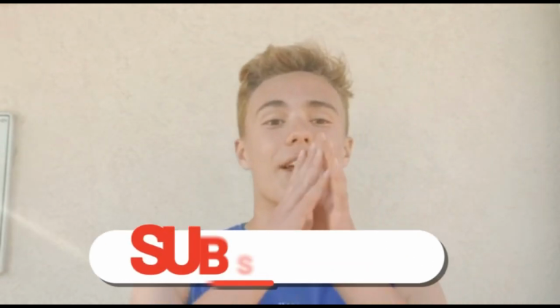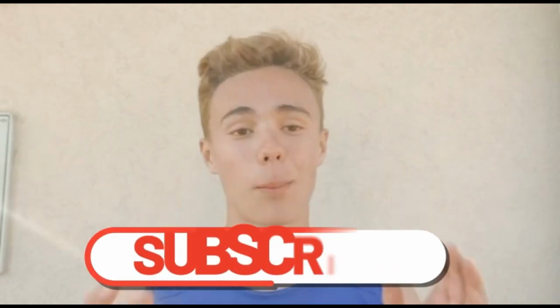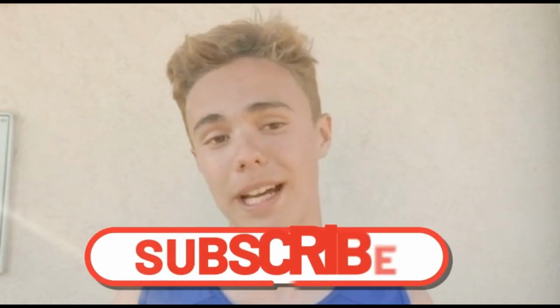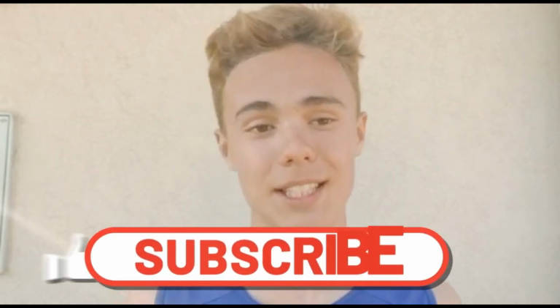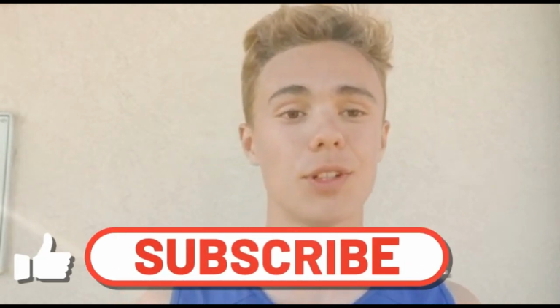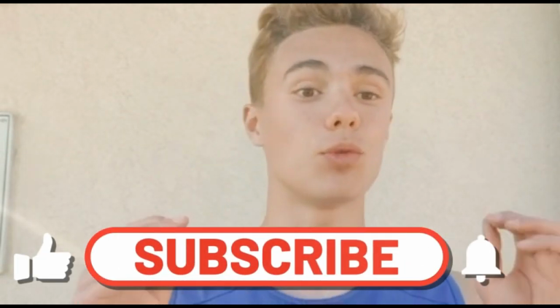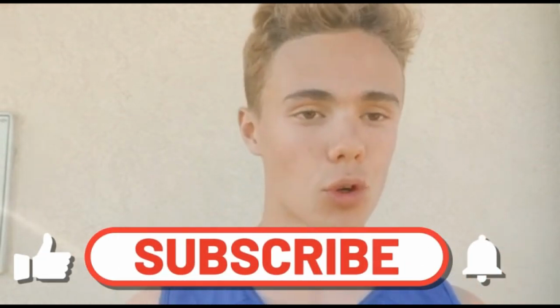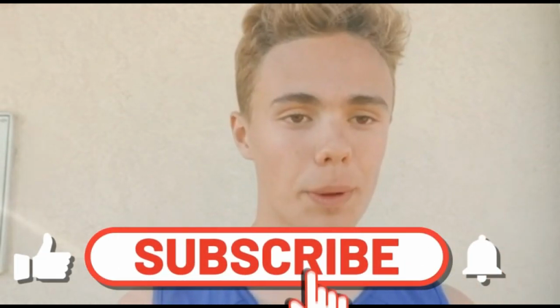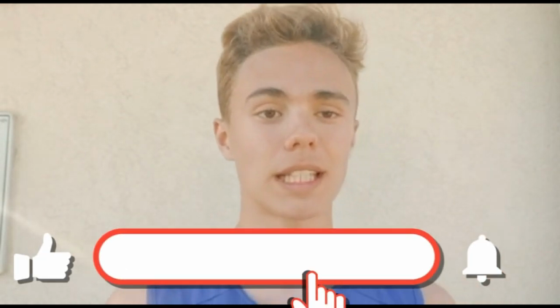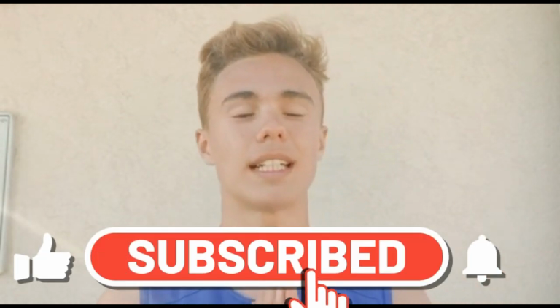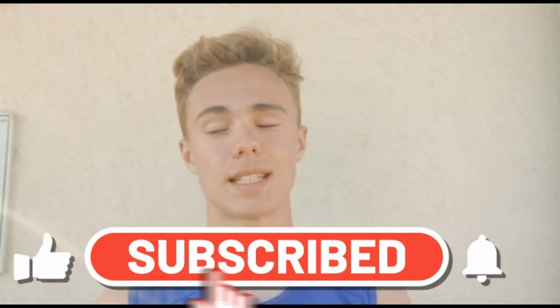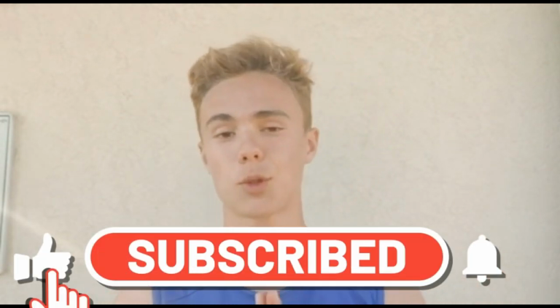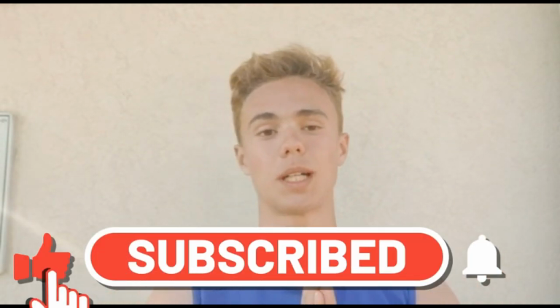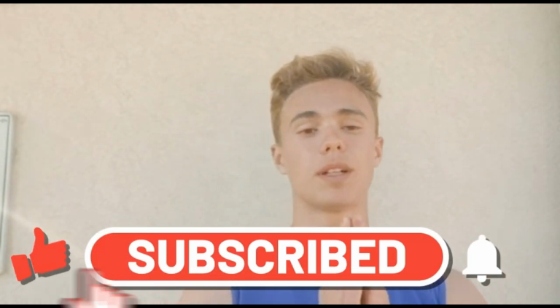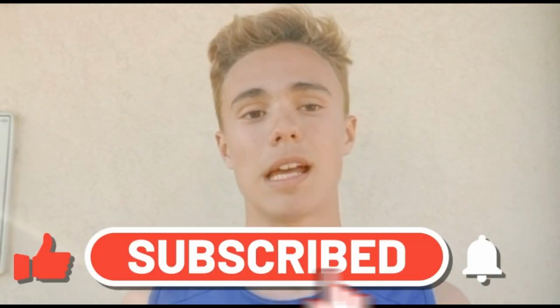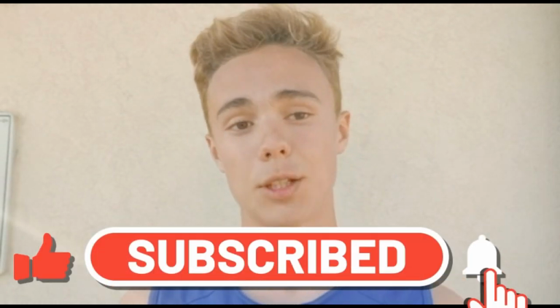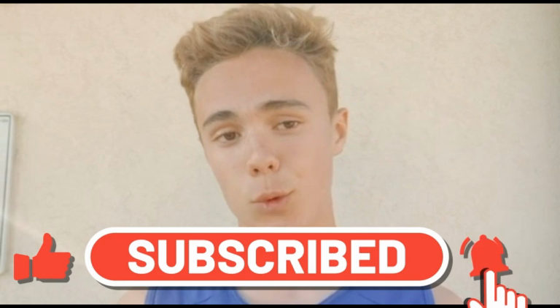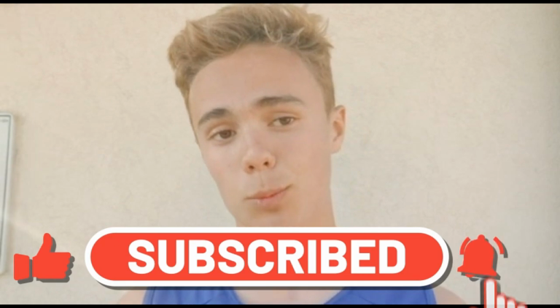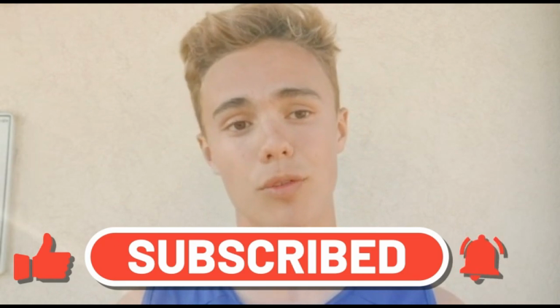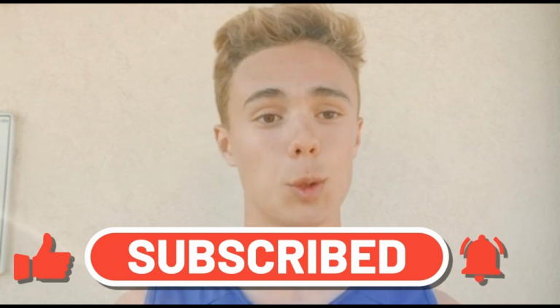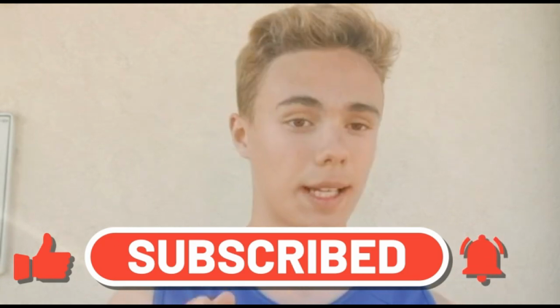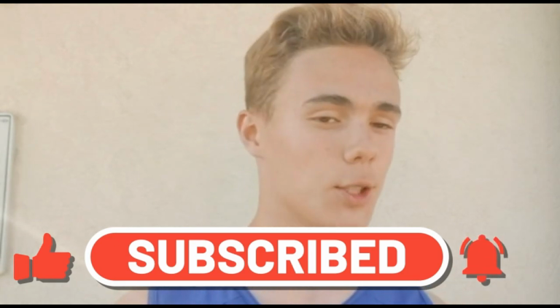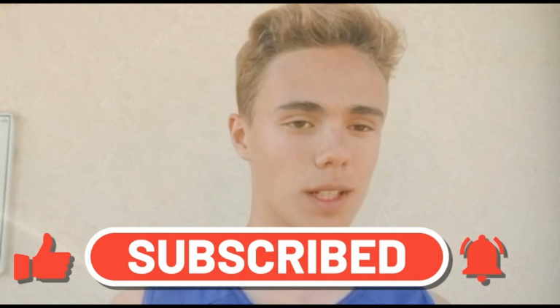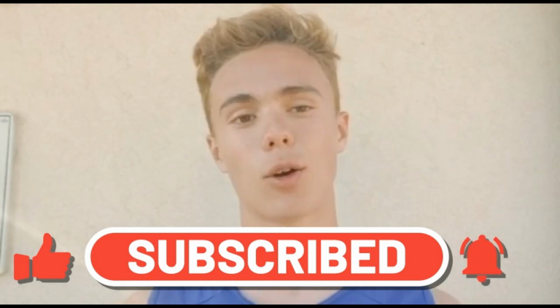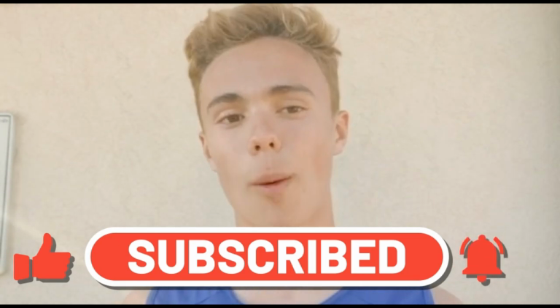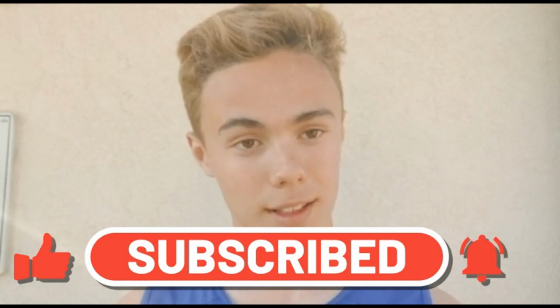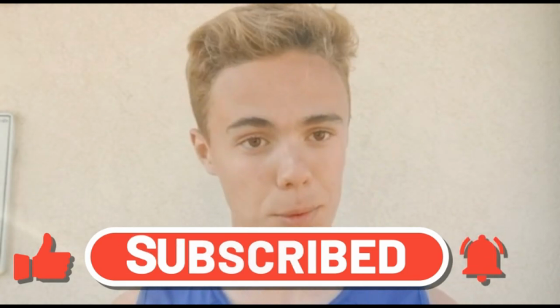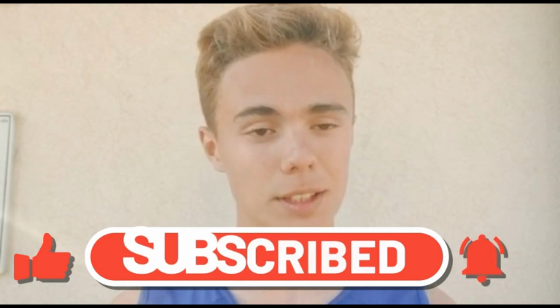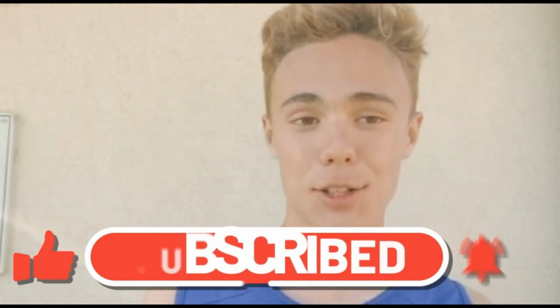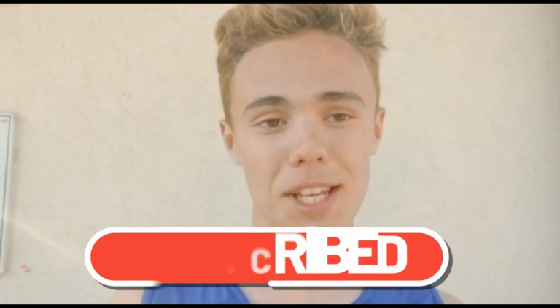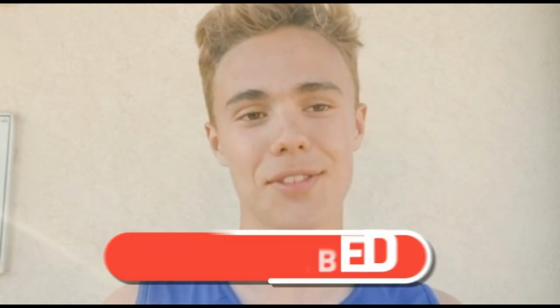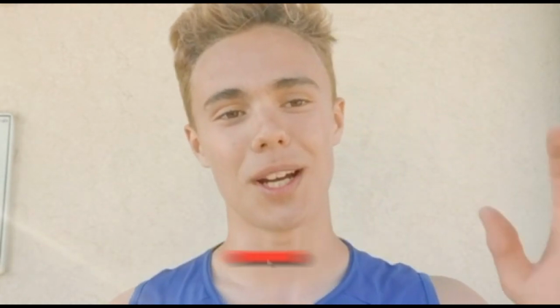I hope you like this video. Drop a like and subscribe. And if you want more videos like this one, comment down below. See you next video guys!